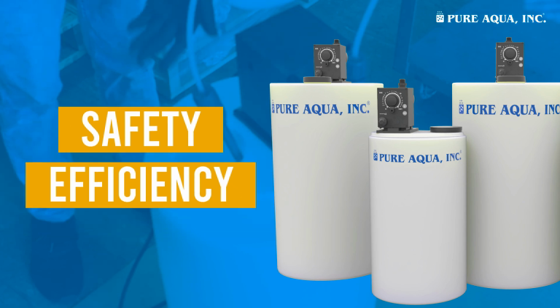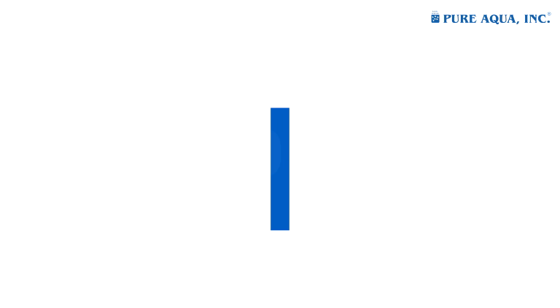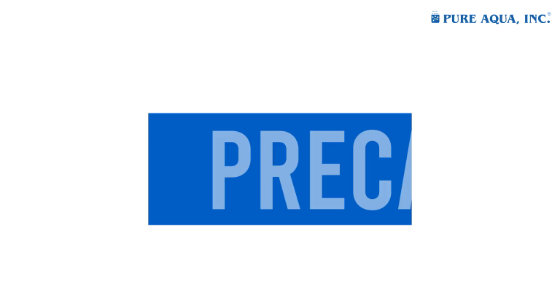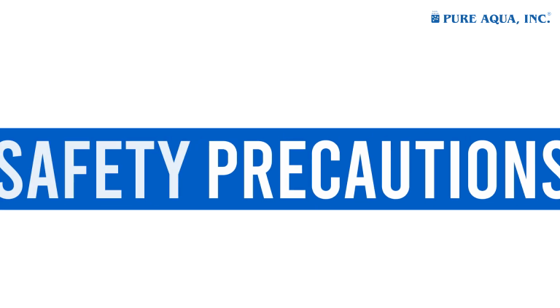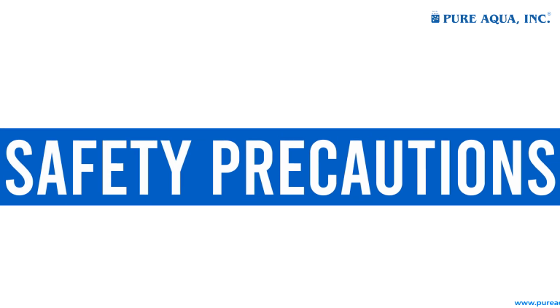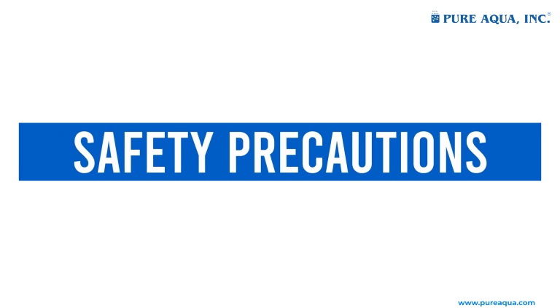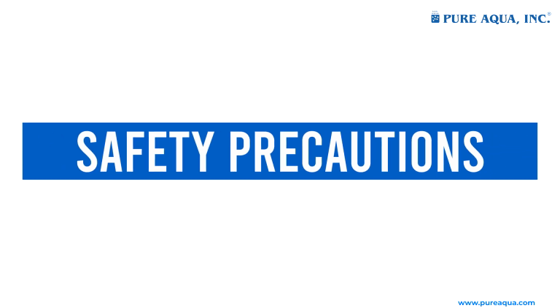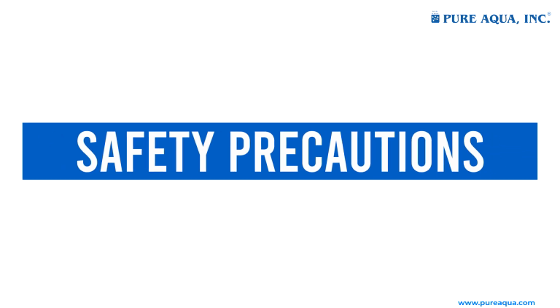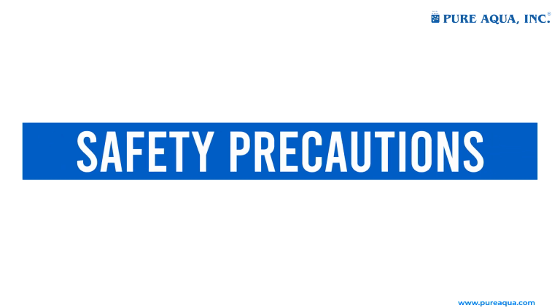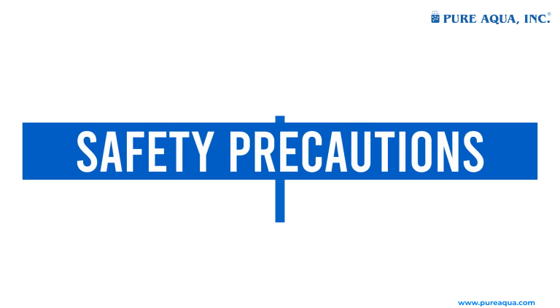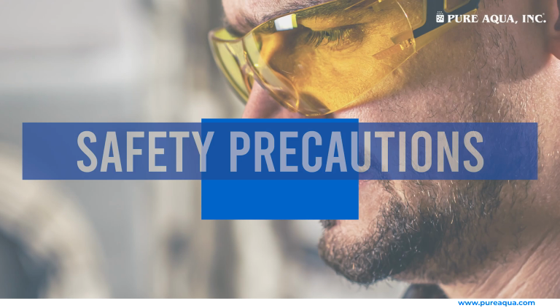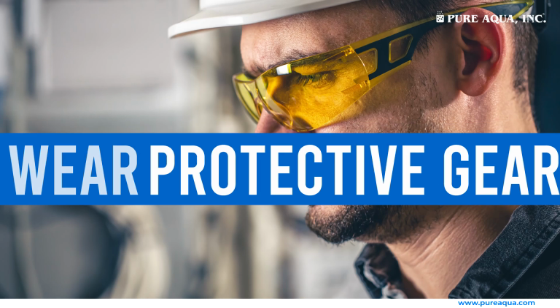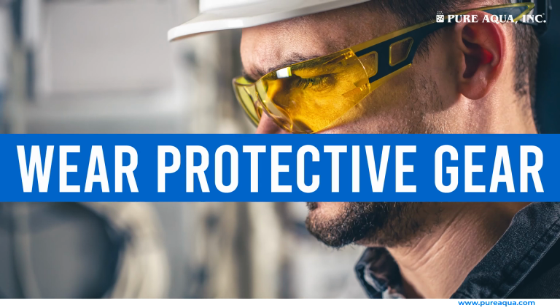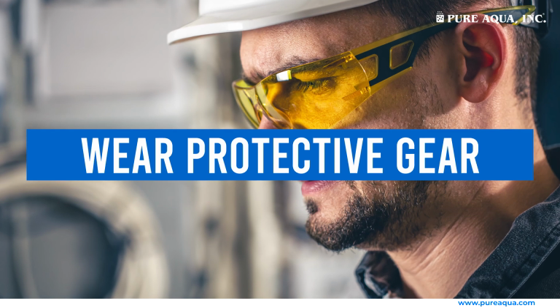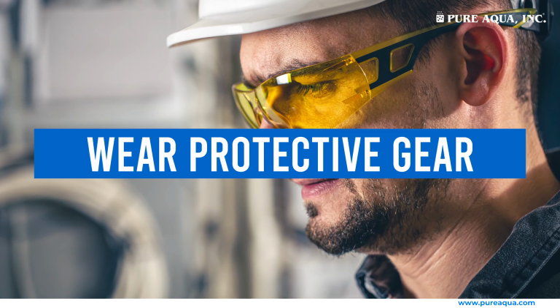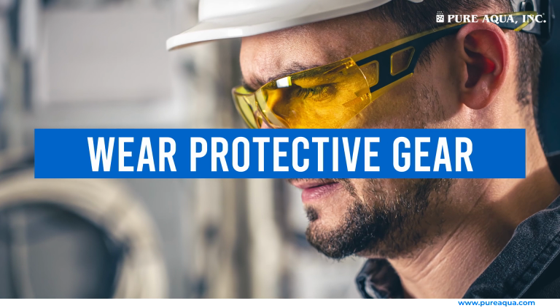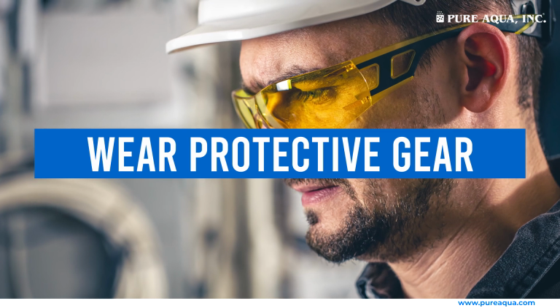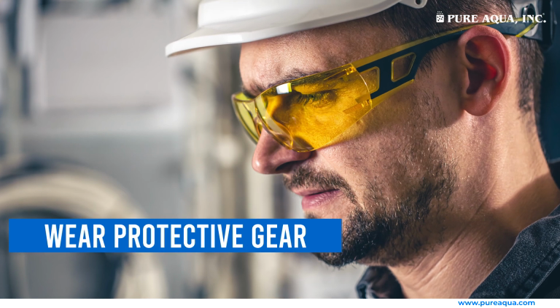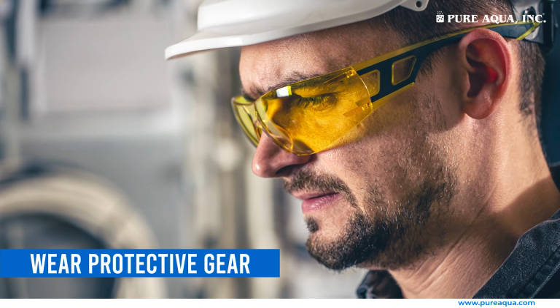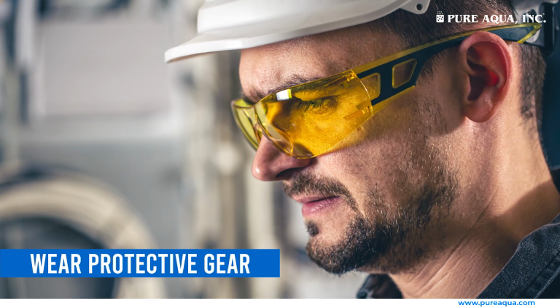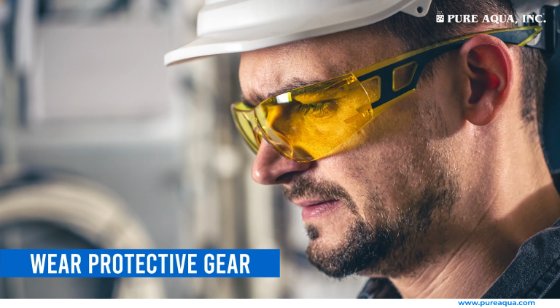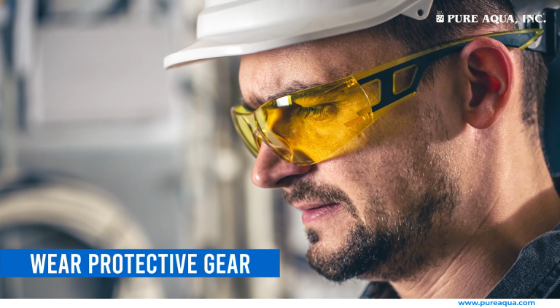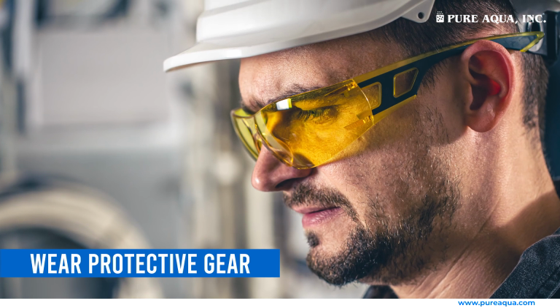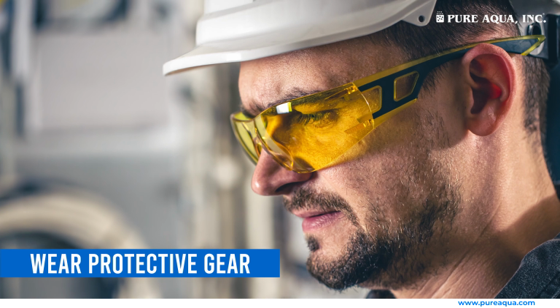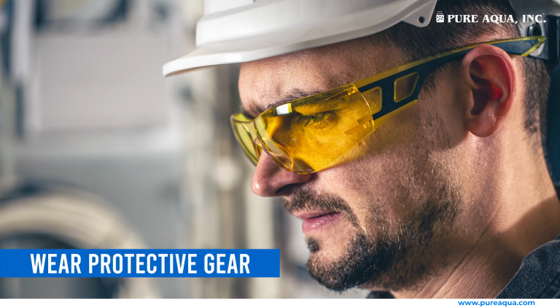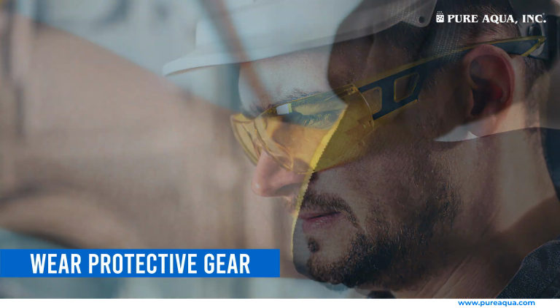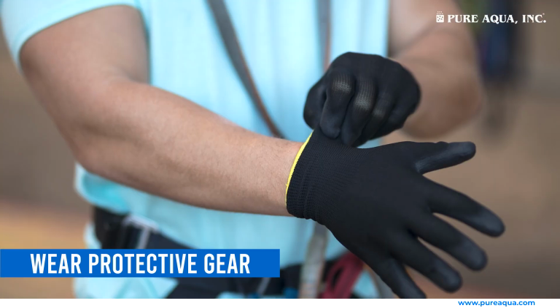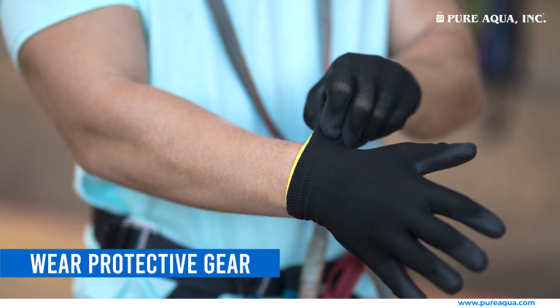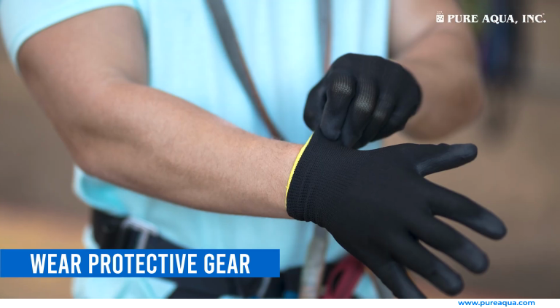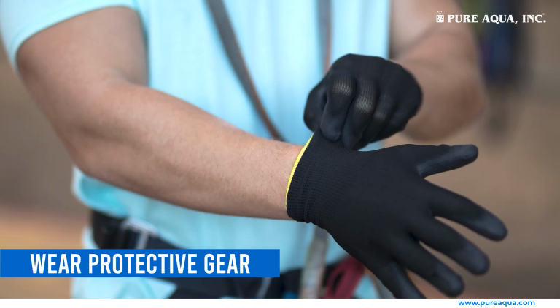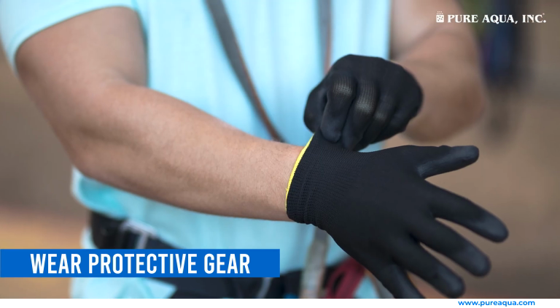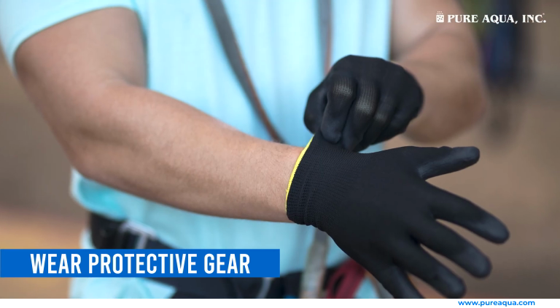Safety precautions. First, wear protective gear. Ensure you wear safety glasses, gloves, and protective clothing.